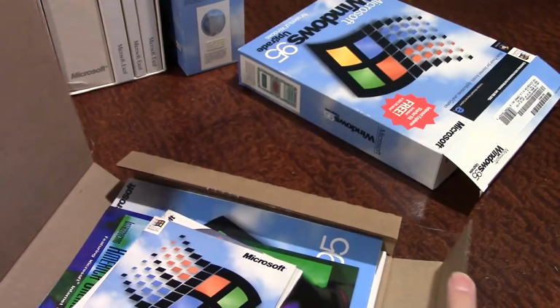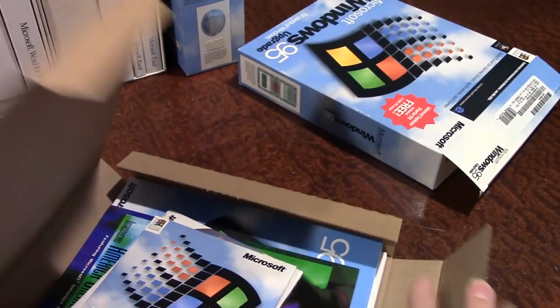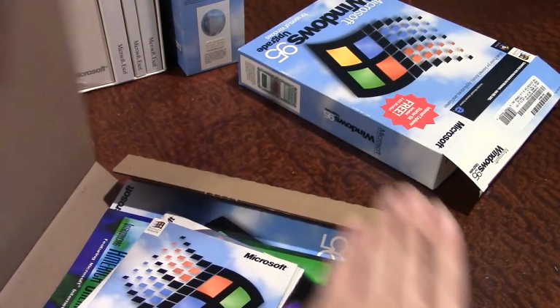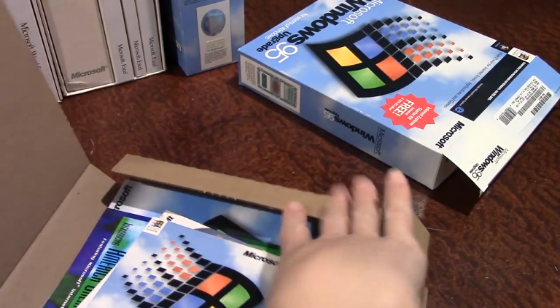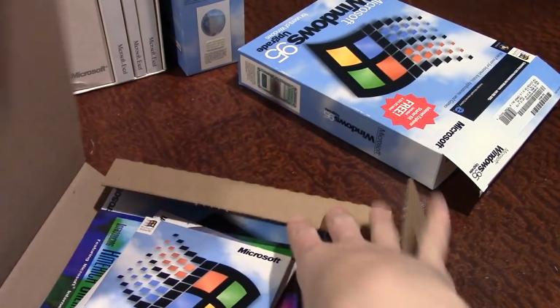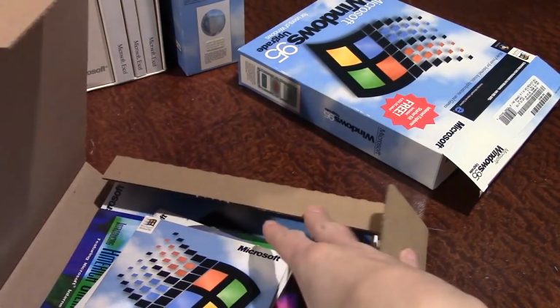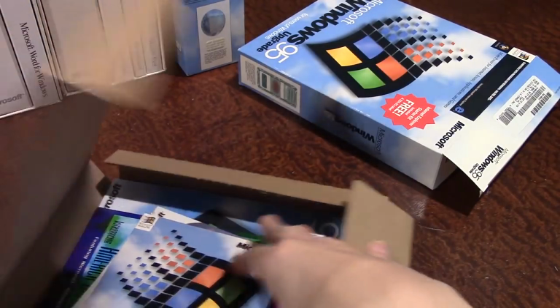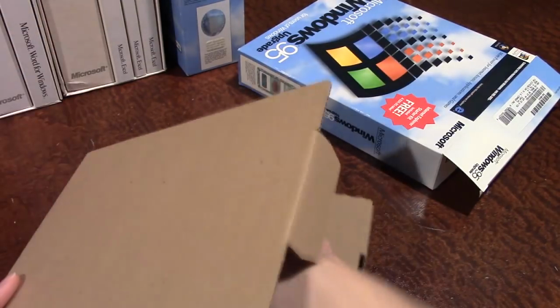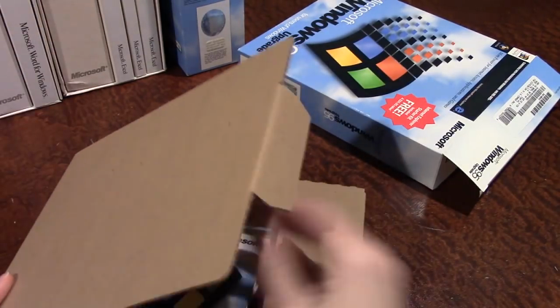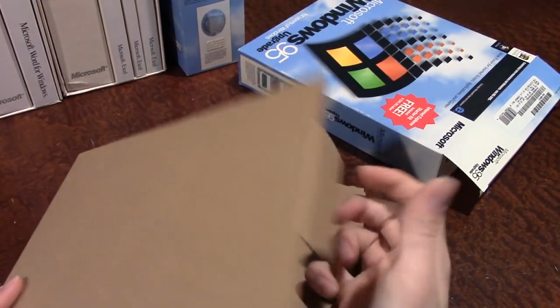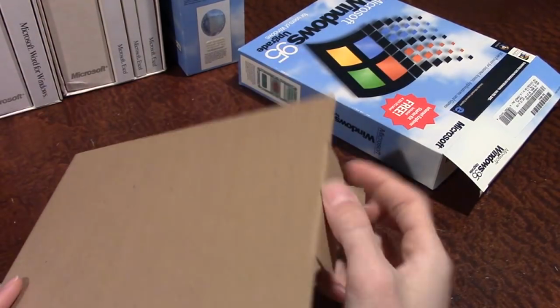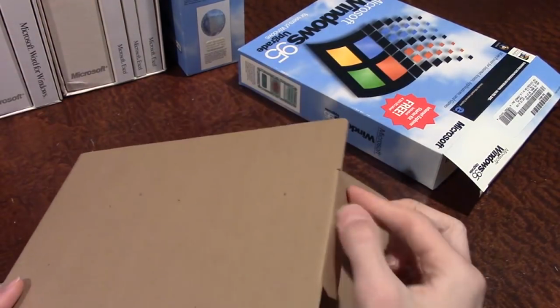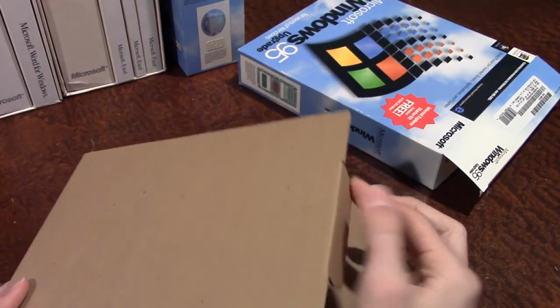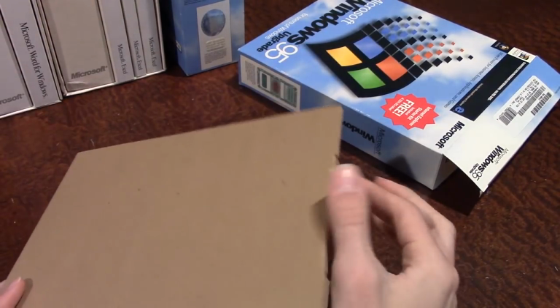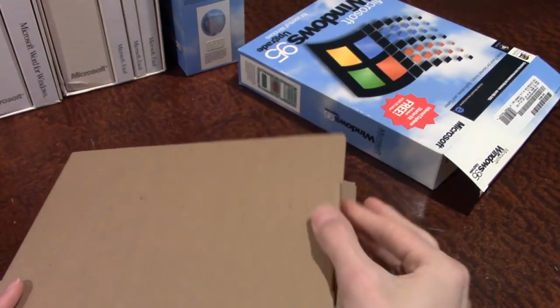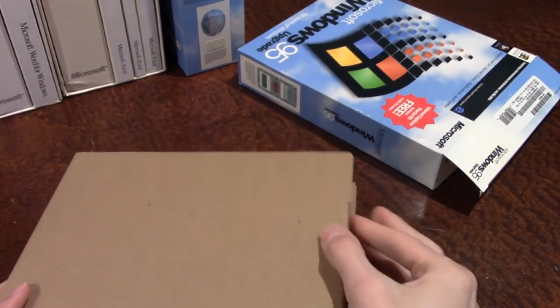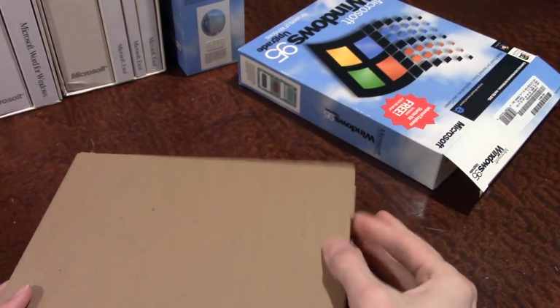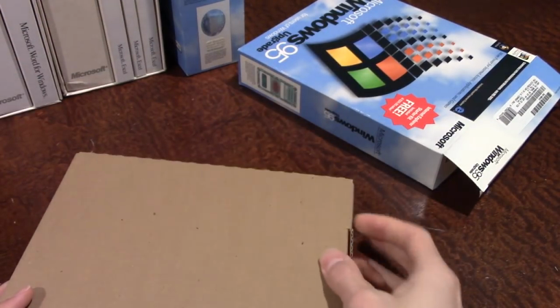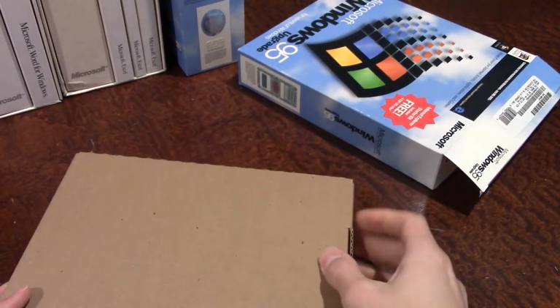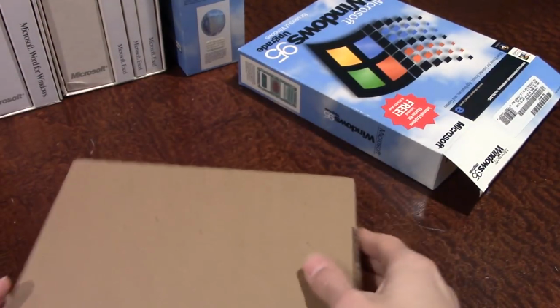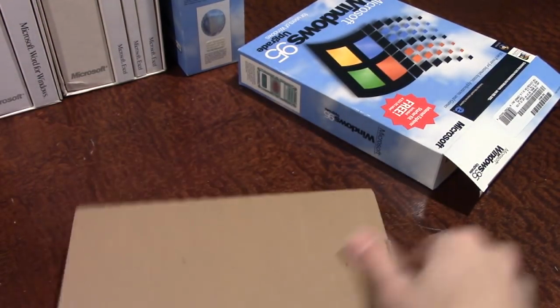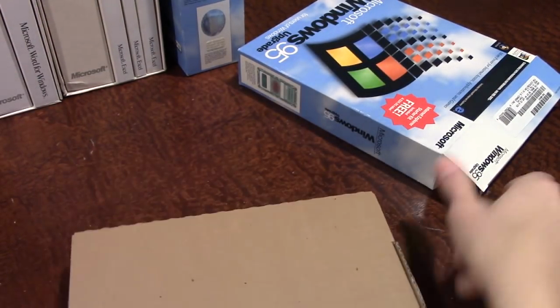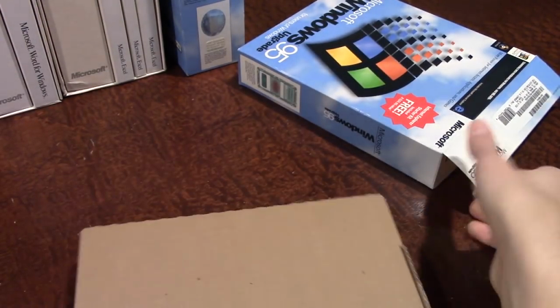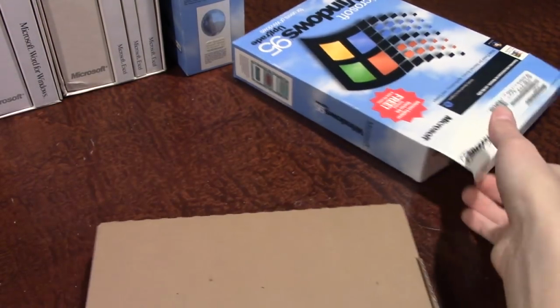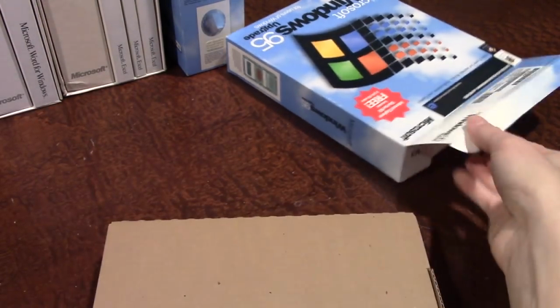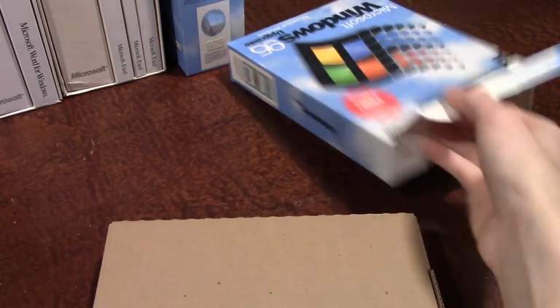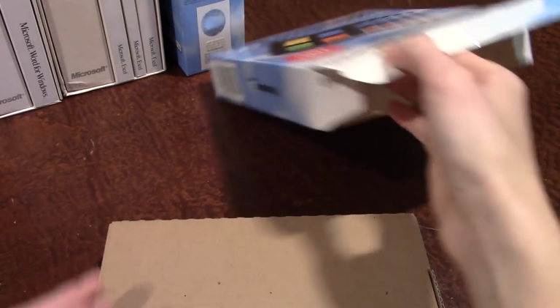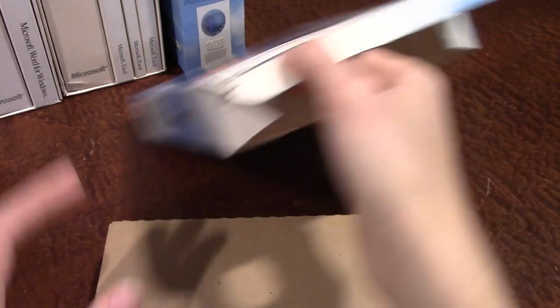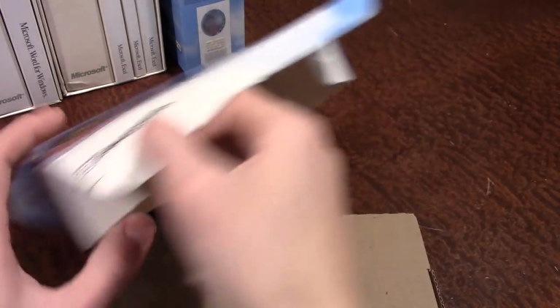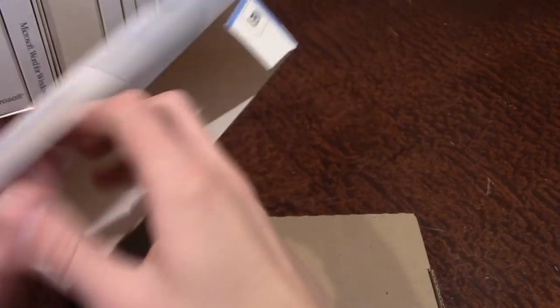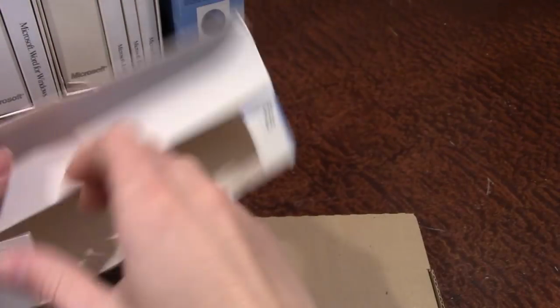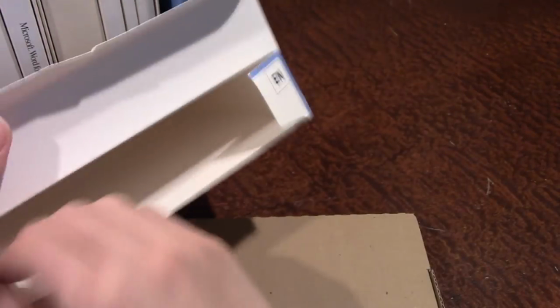The Windows 95 package came in this very nice style box that folds up, locks in place, and goes into a protective sleeve.